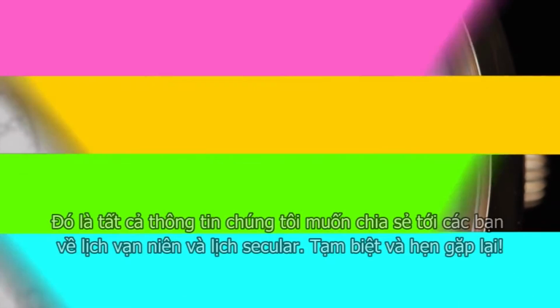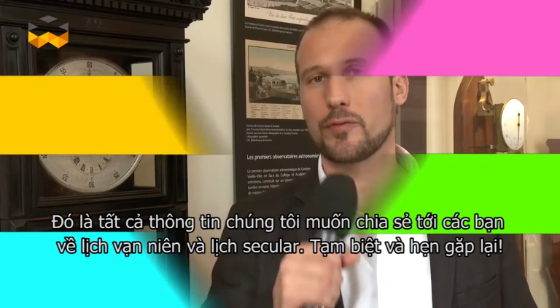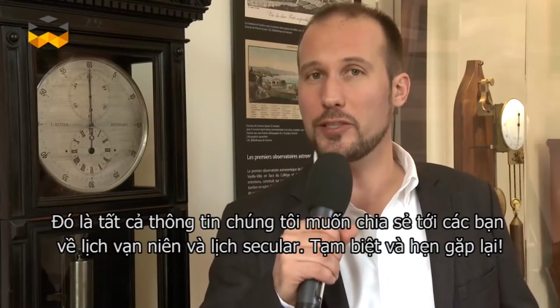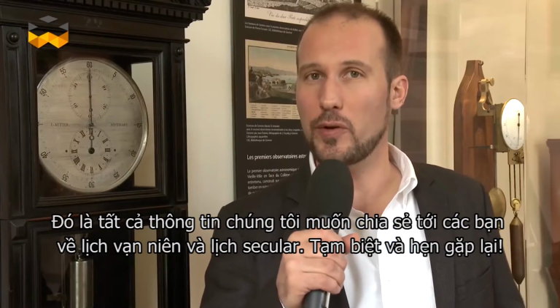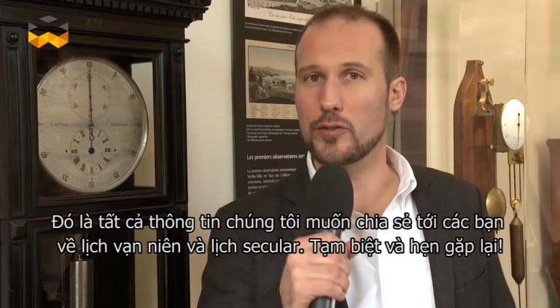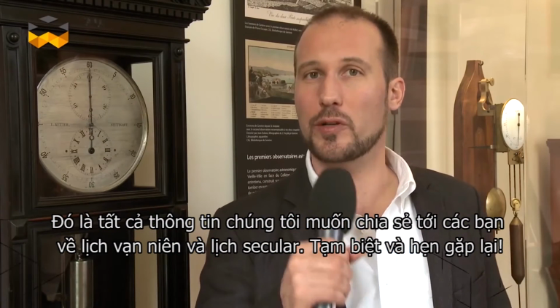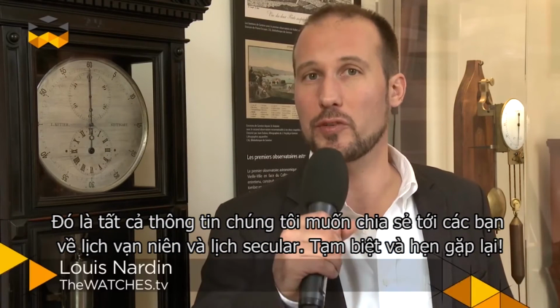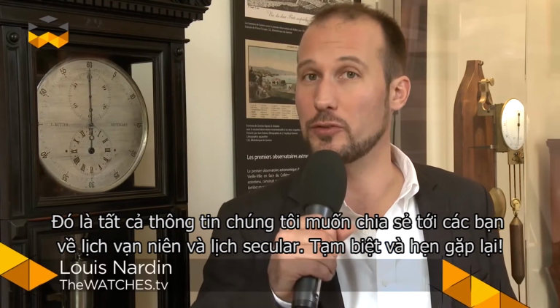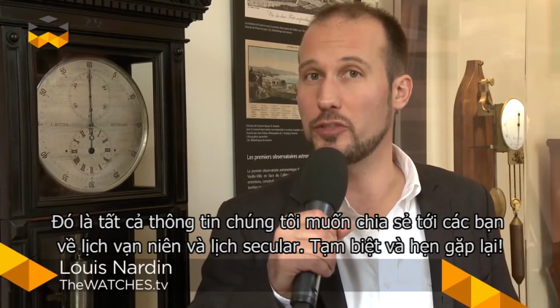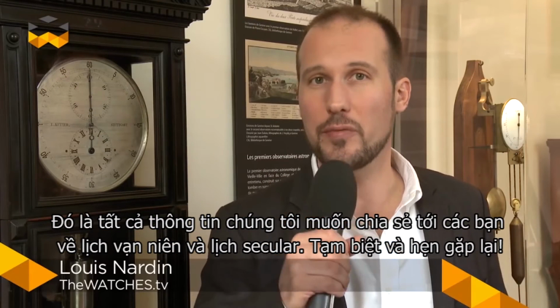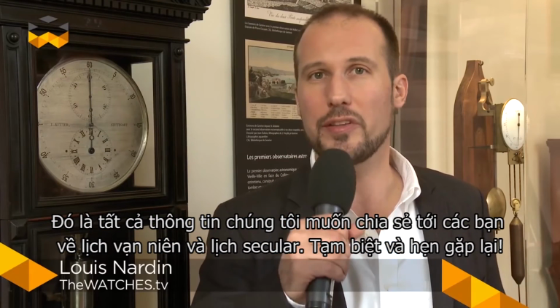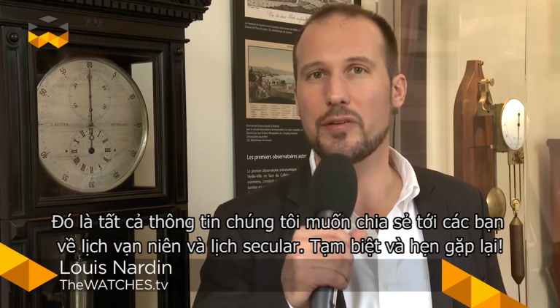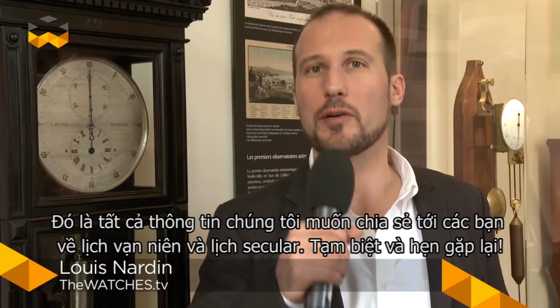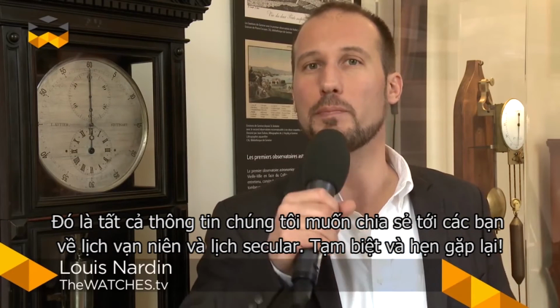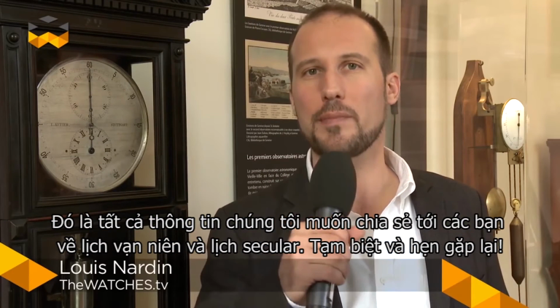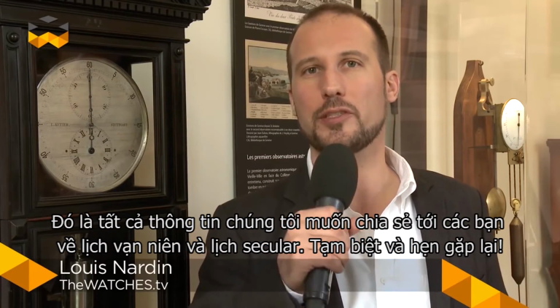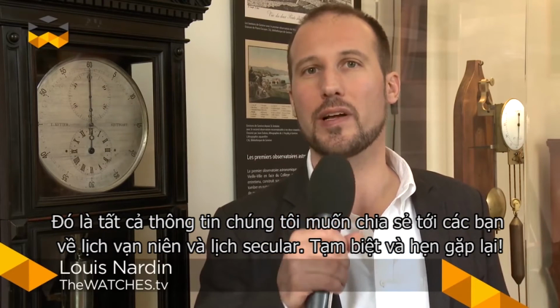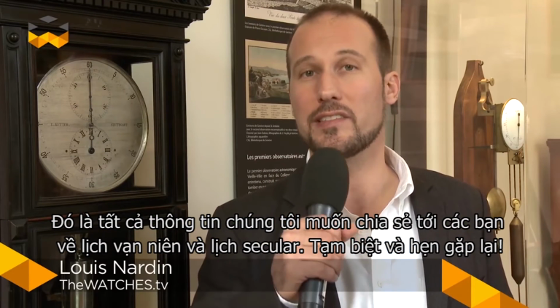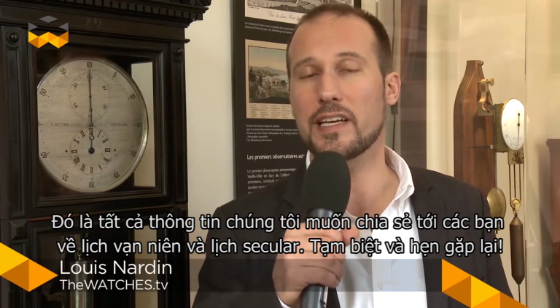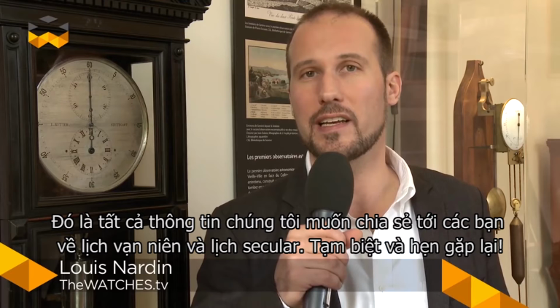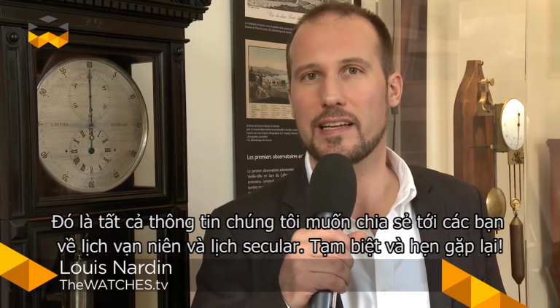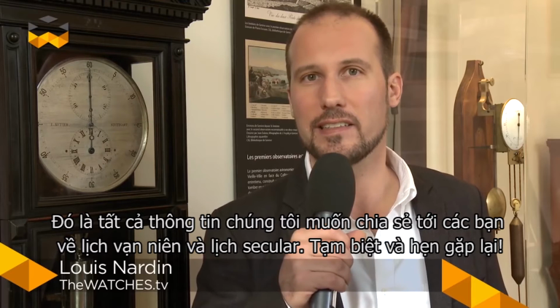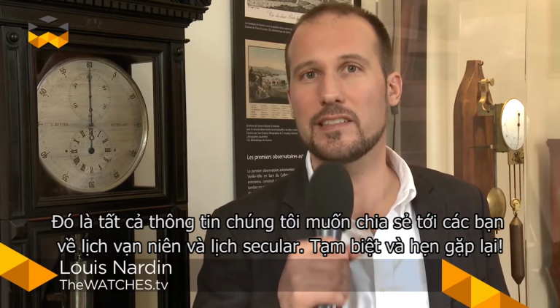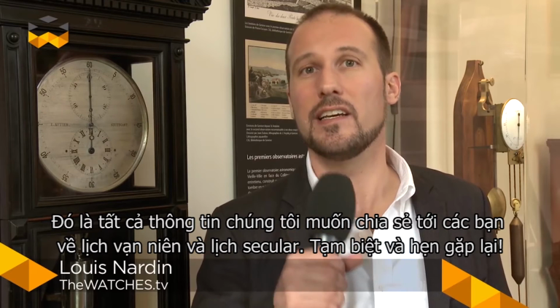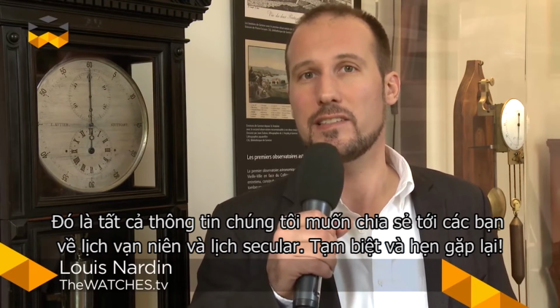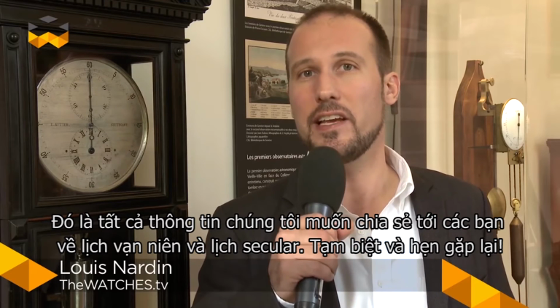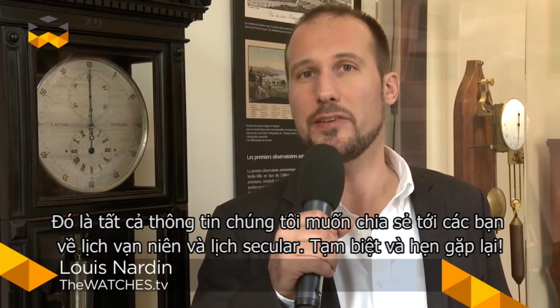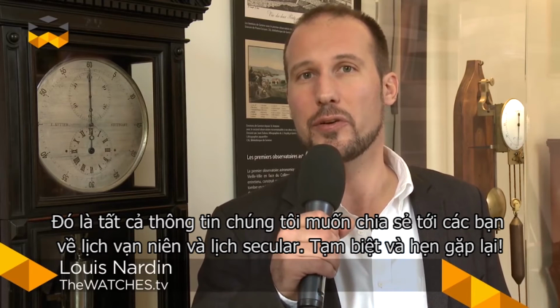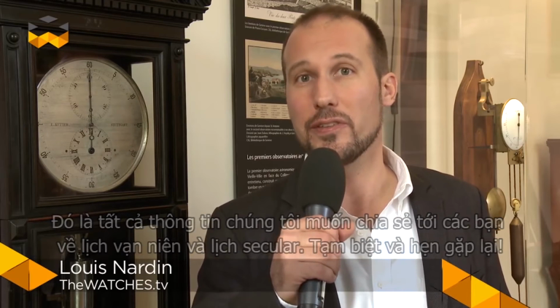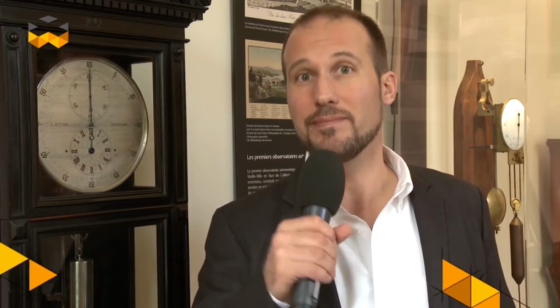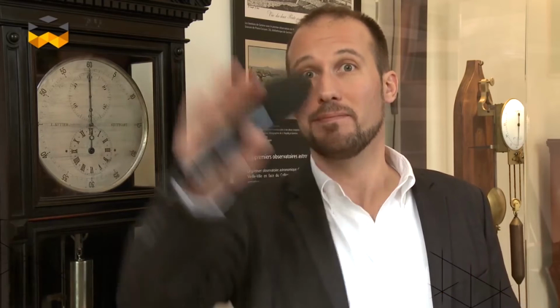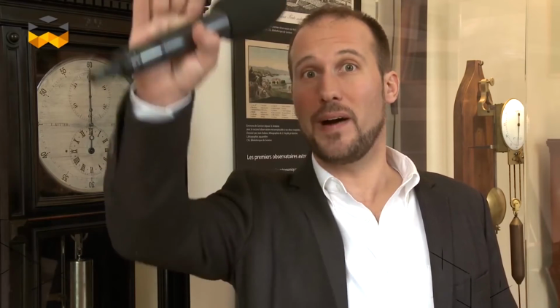So this was what we wanted to share with you about the perpetual and secular calendars. See you soon! Bye!